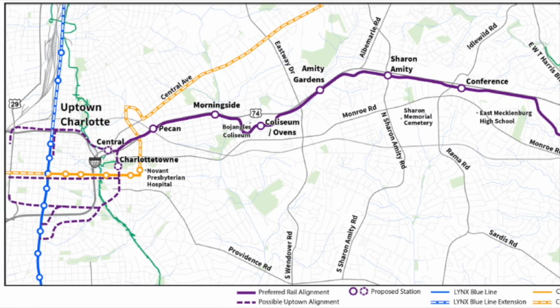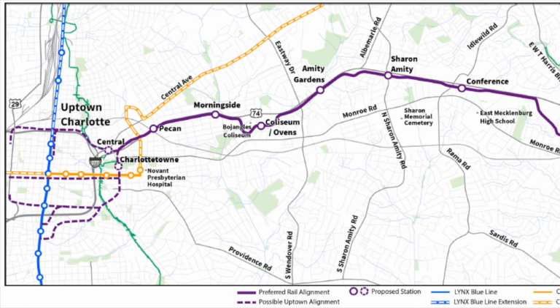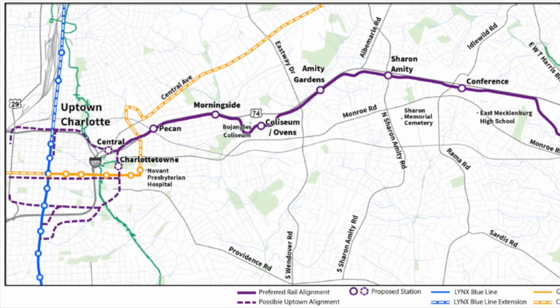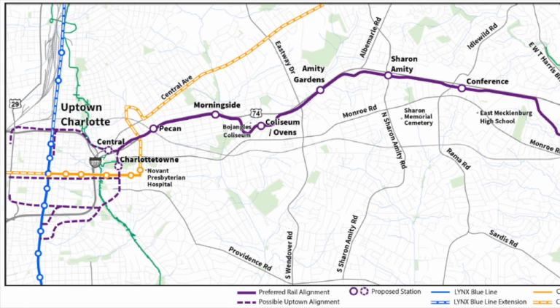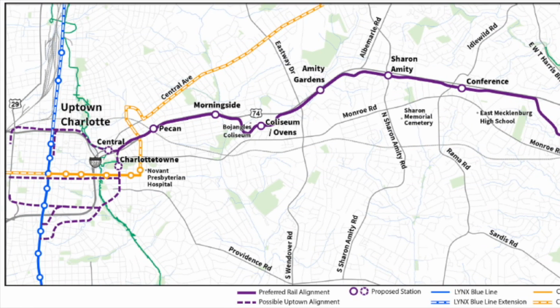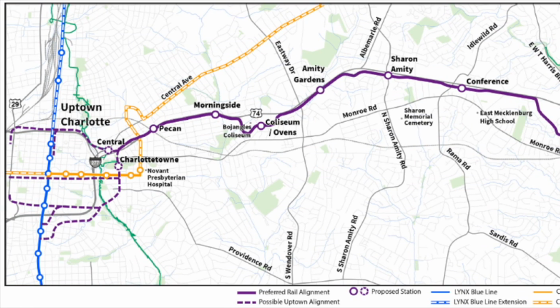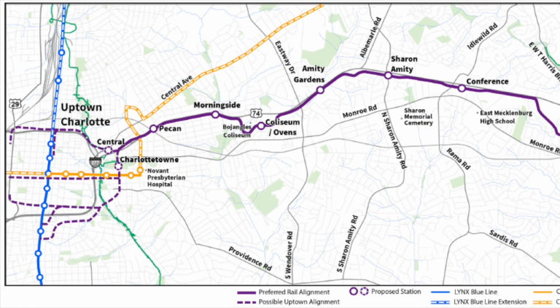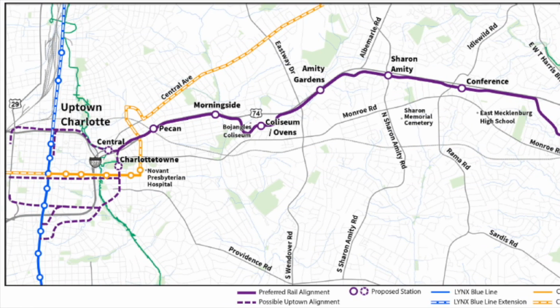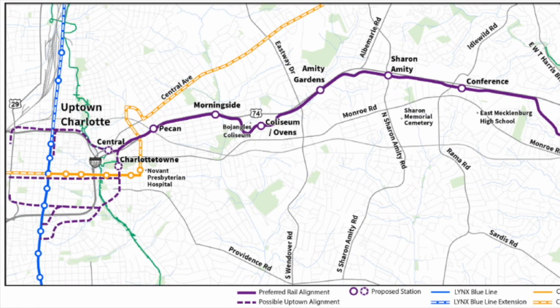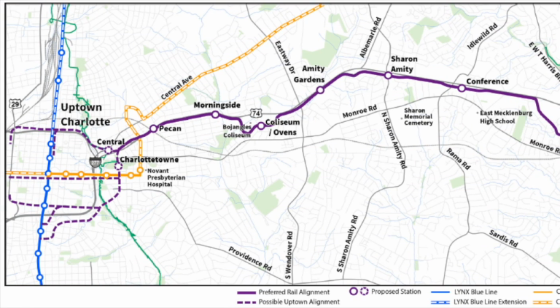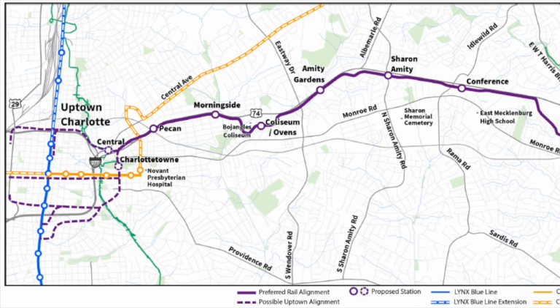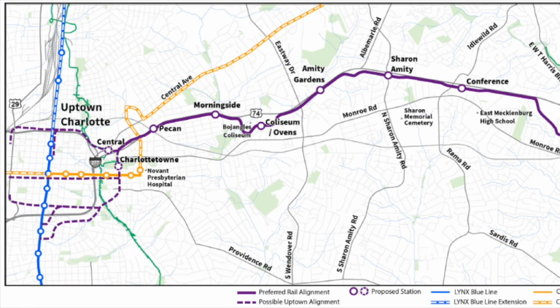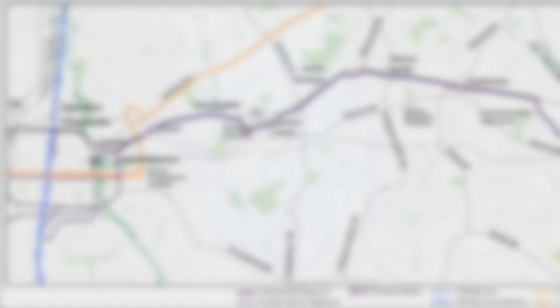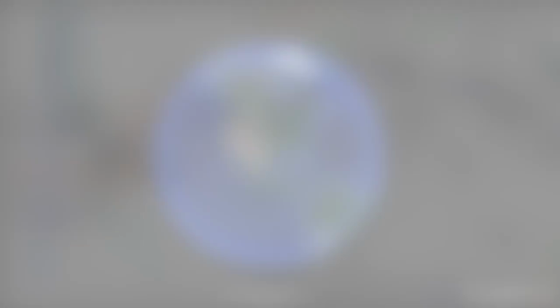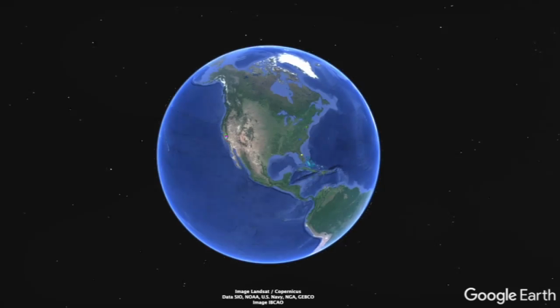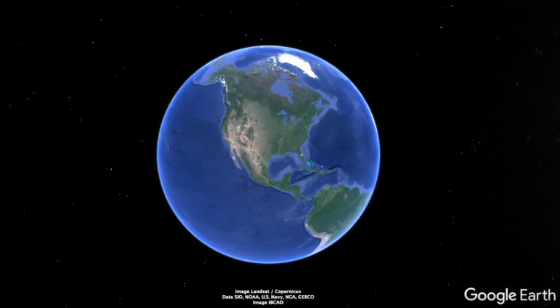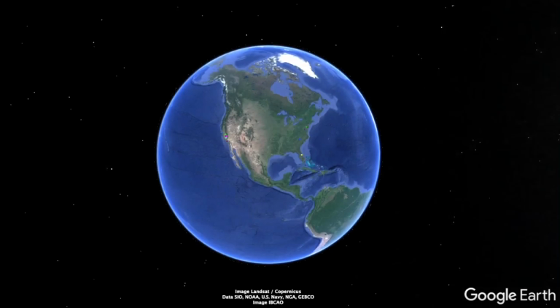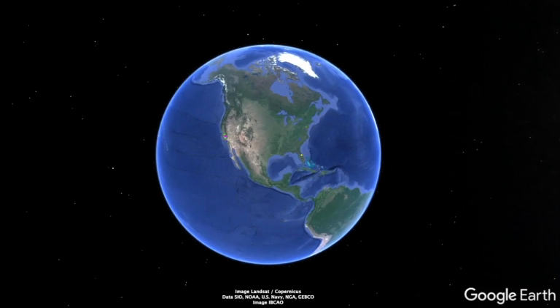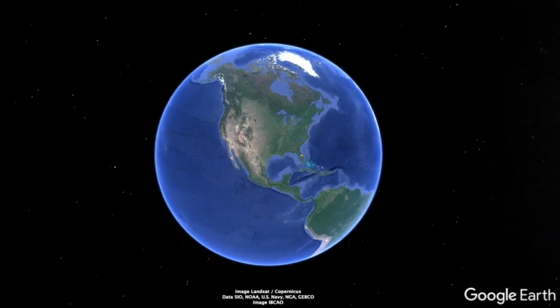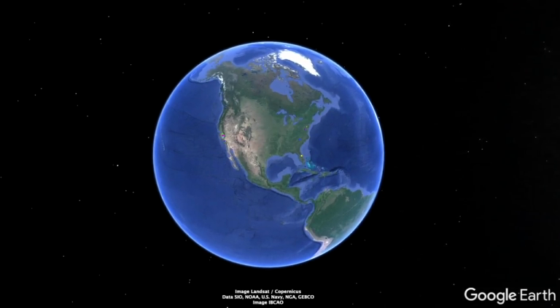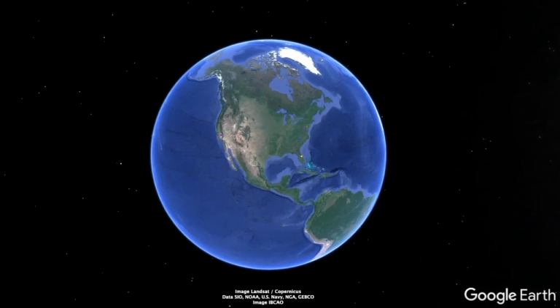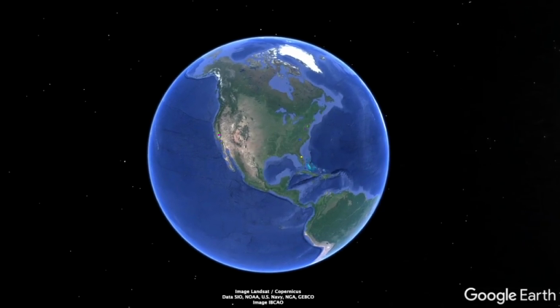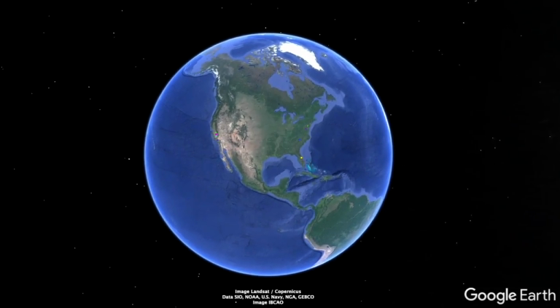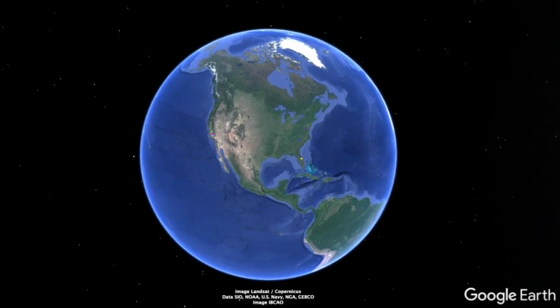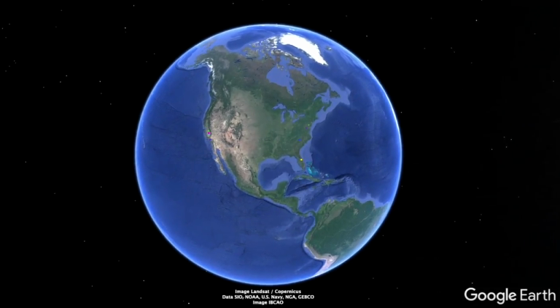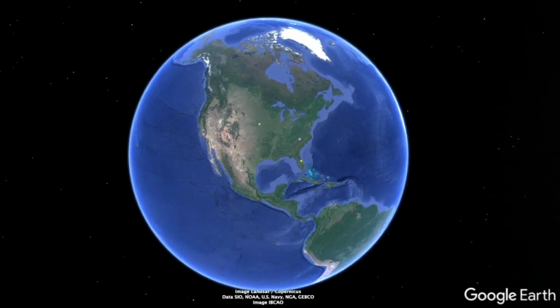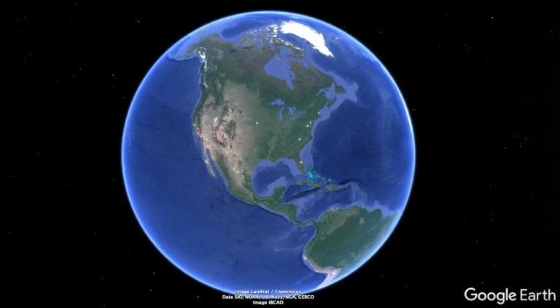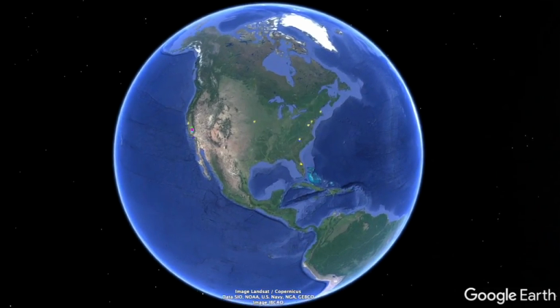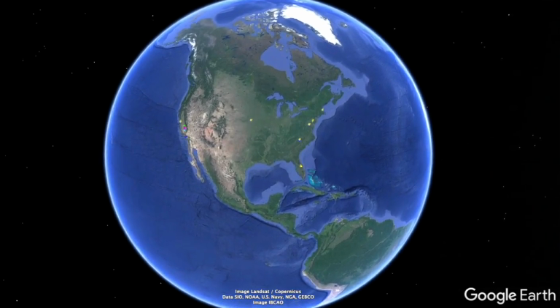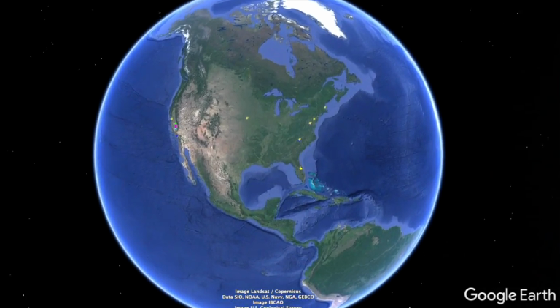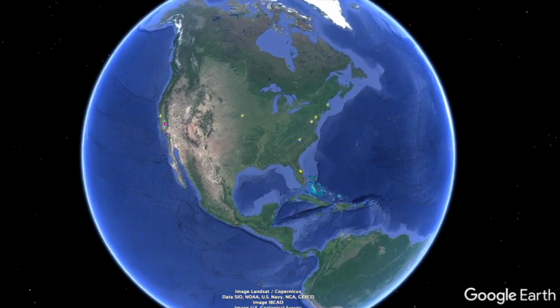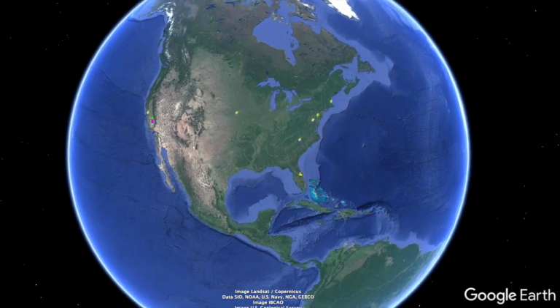I'll, of course, do a video on this line in the future. But for now, let's get into the tour of the CityLinks Gold Line Phase 2.